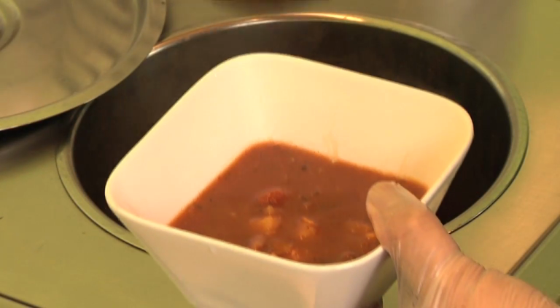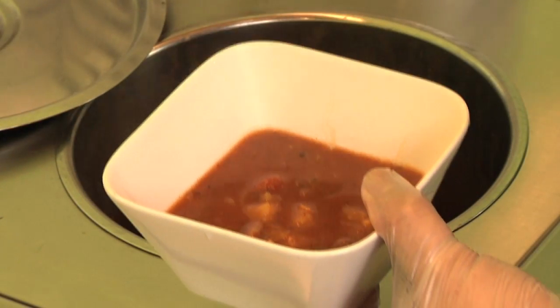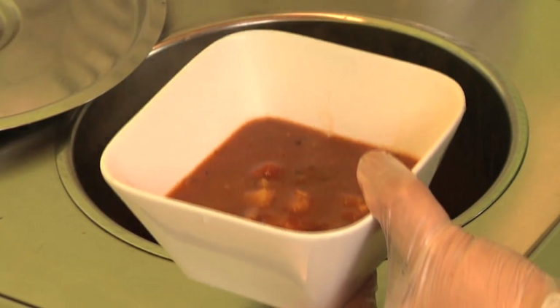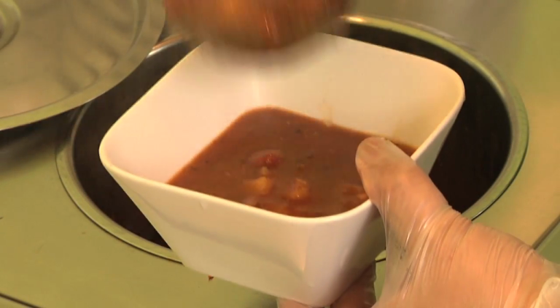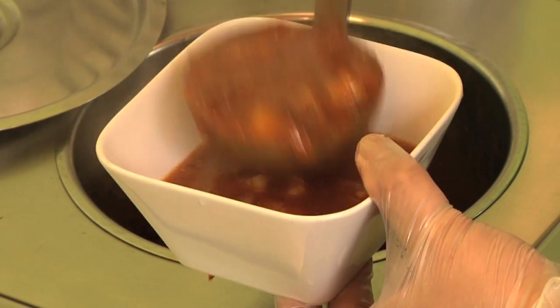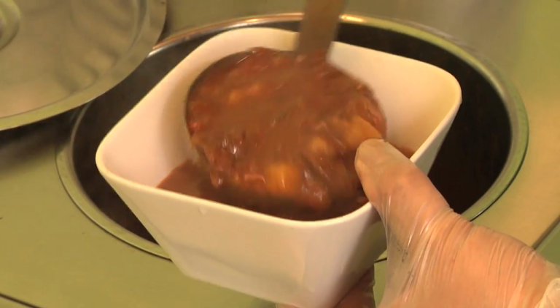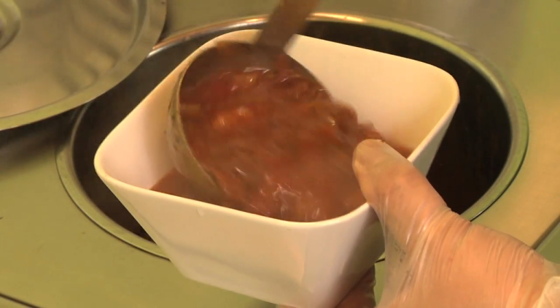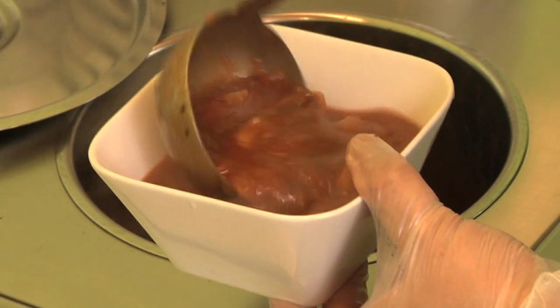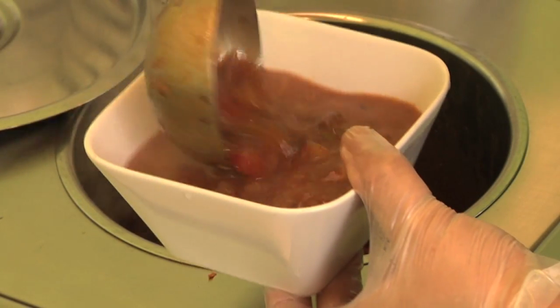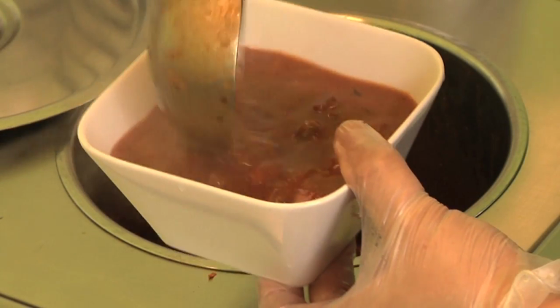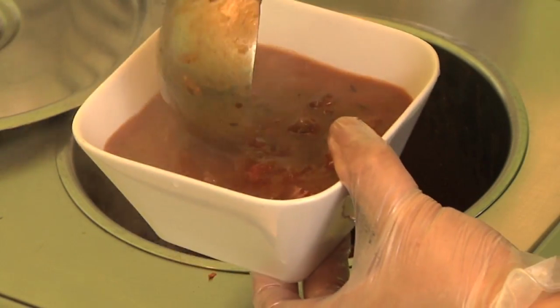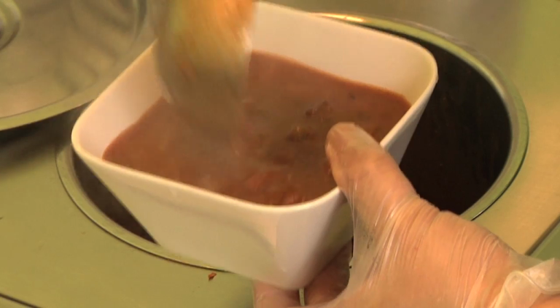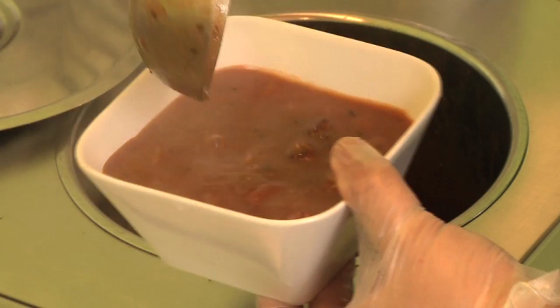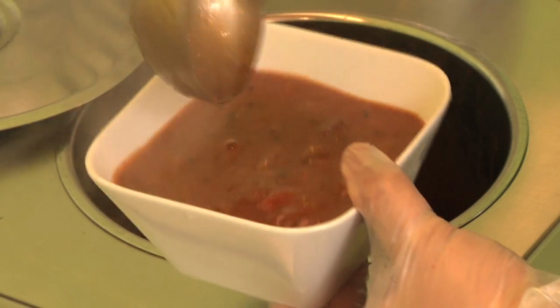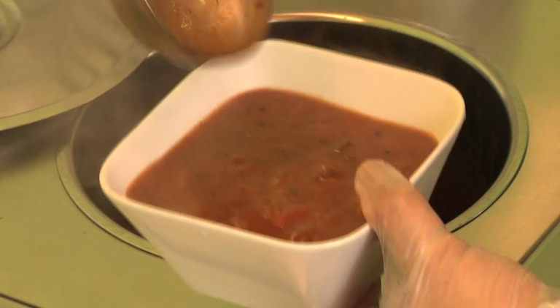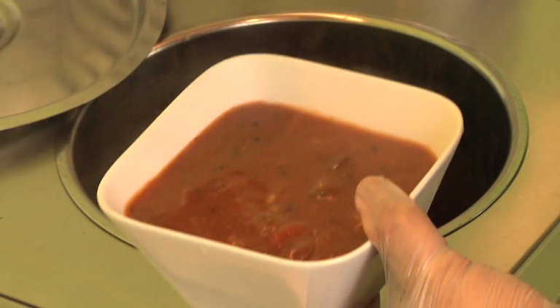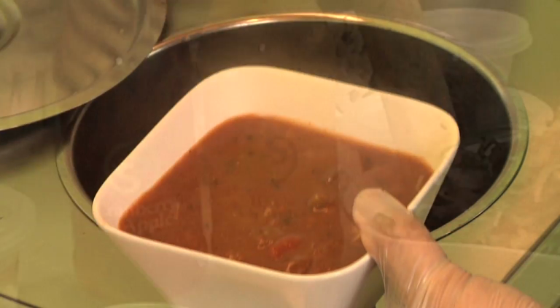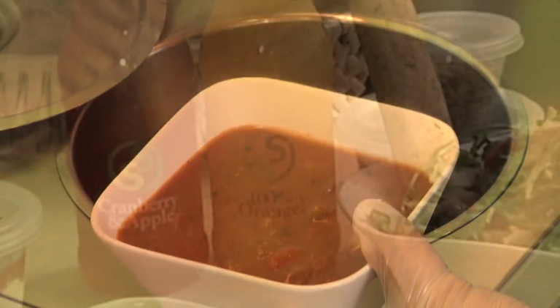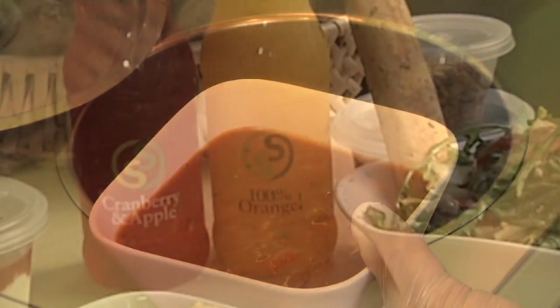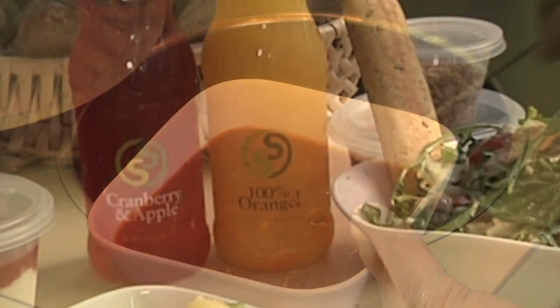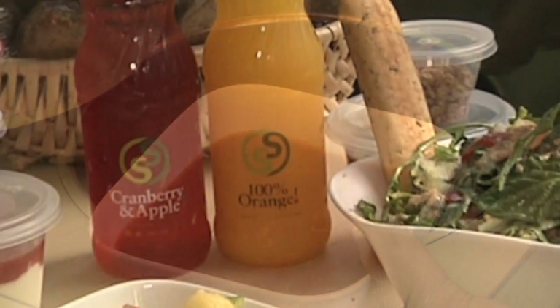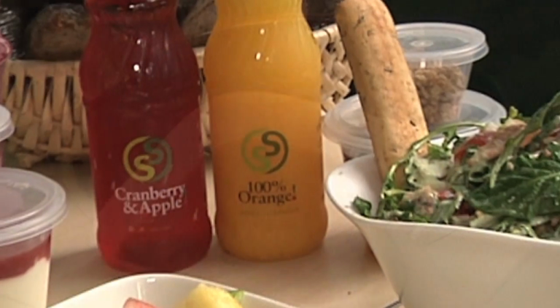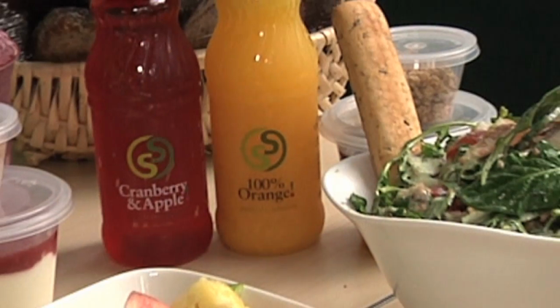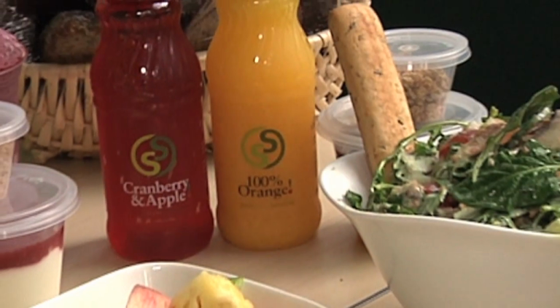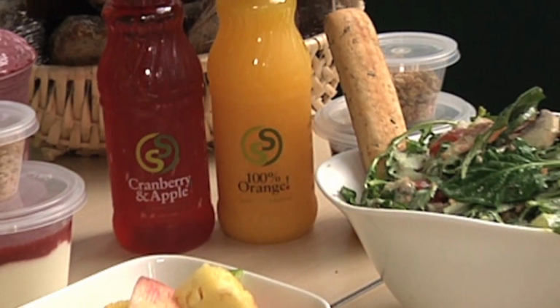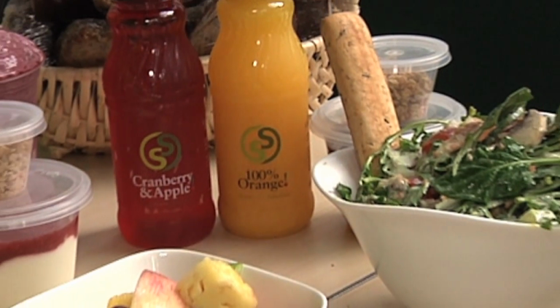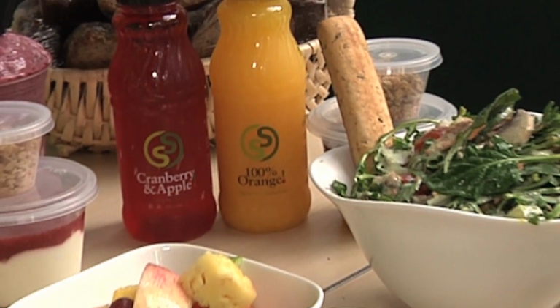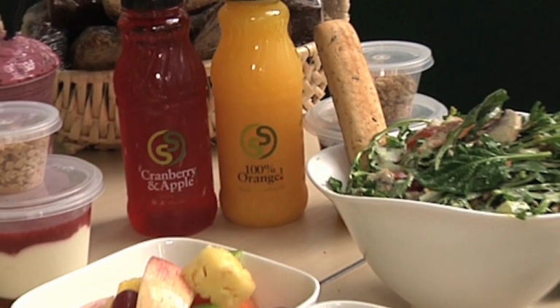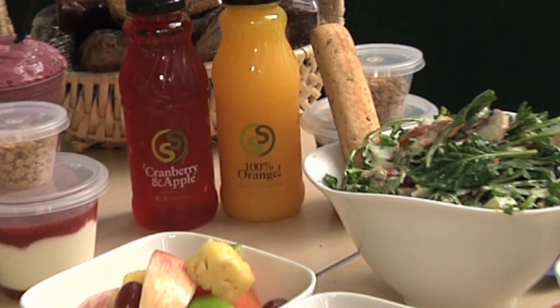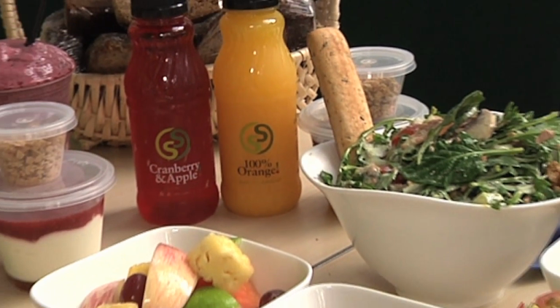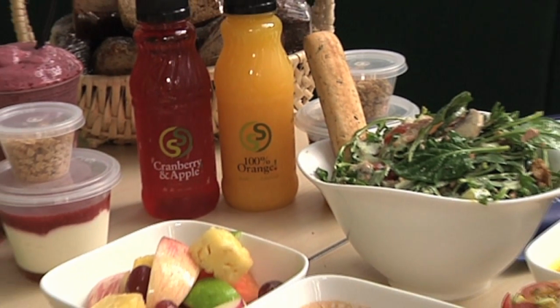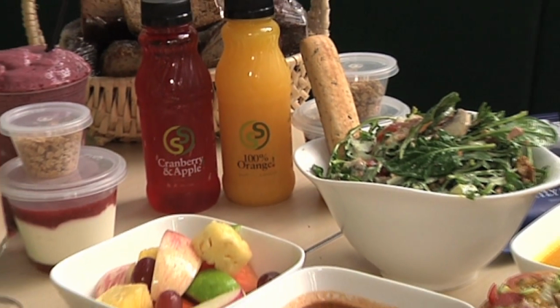Top off your salad with our hearty soups, juices and desserts at Salad Stop.